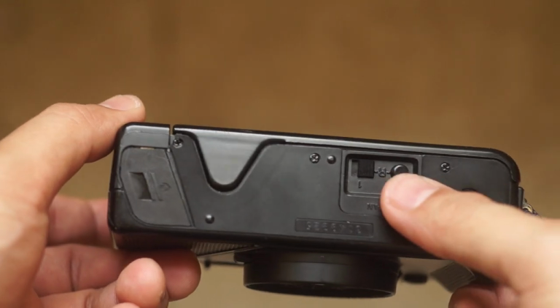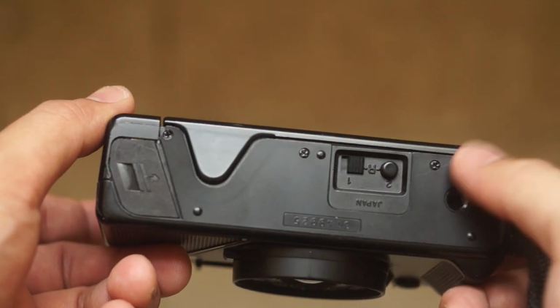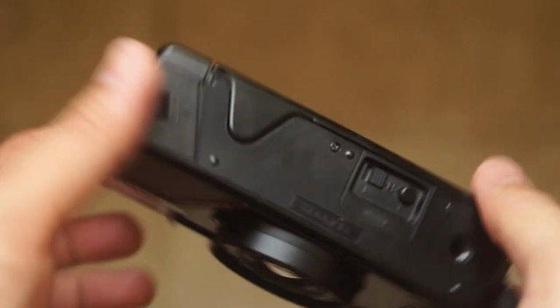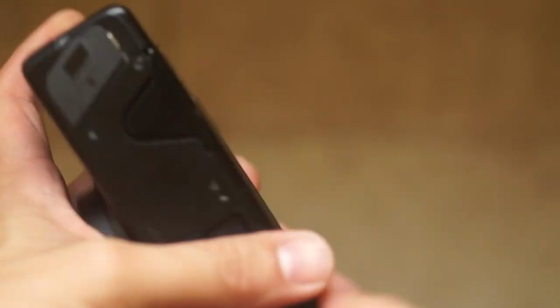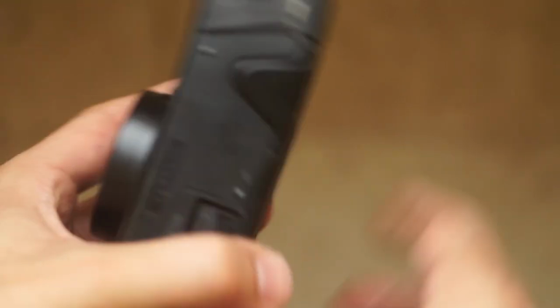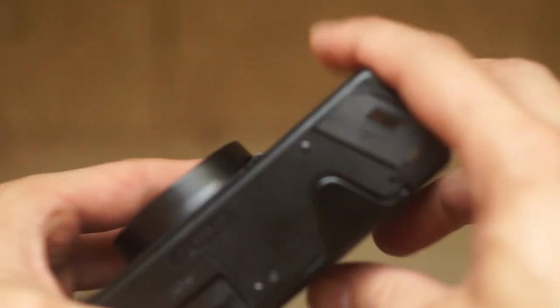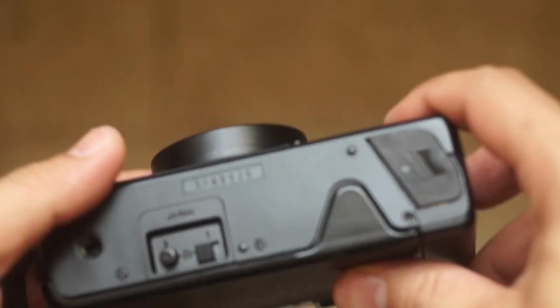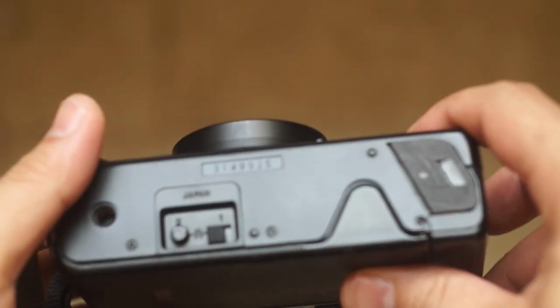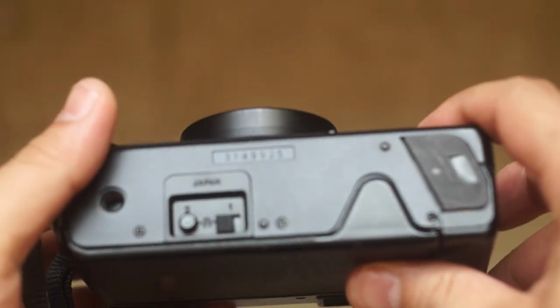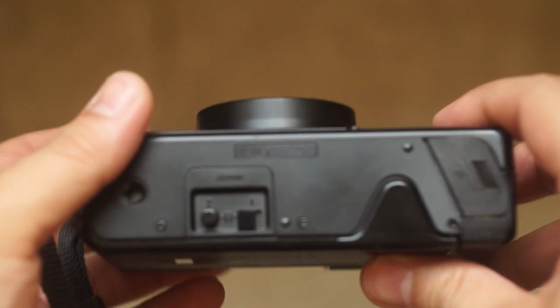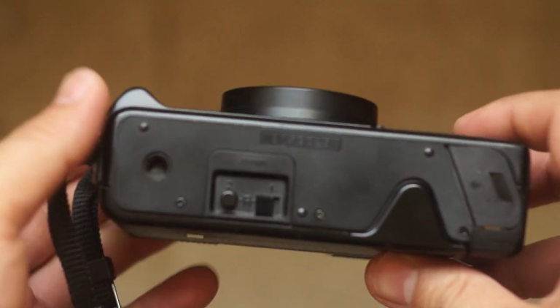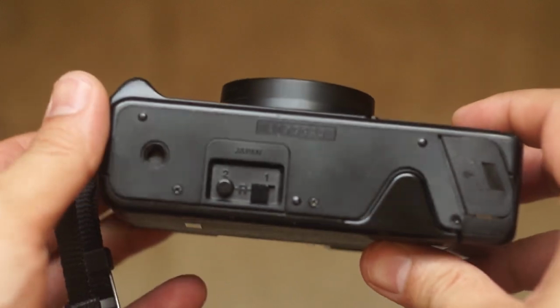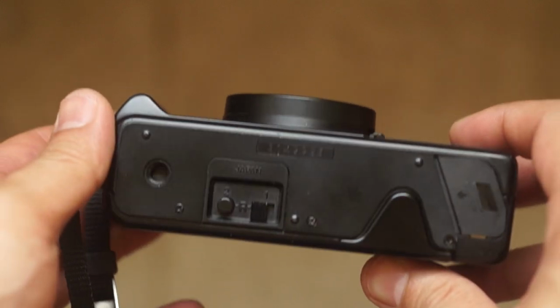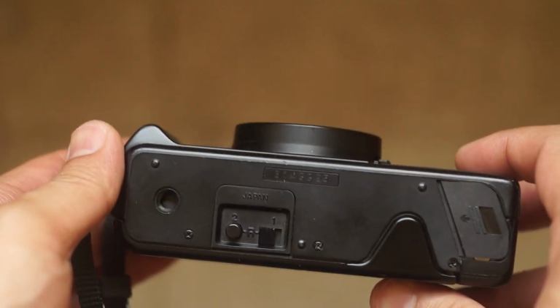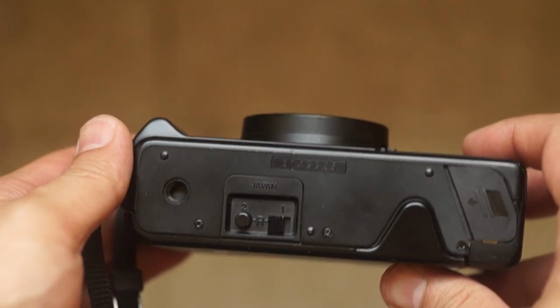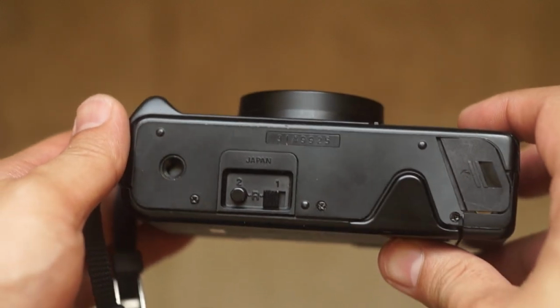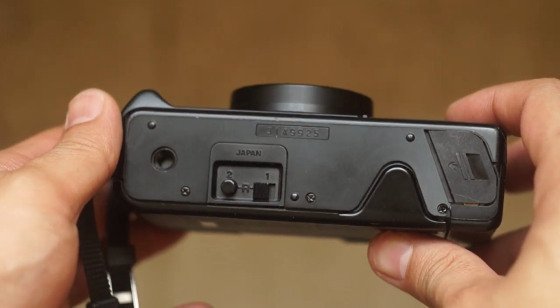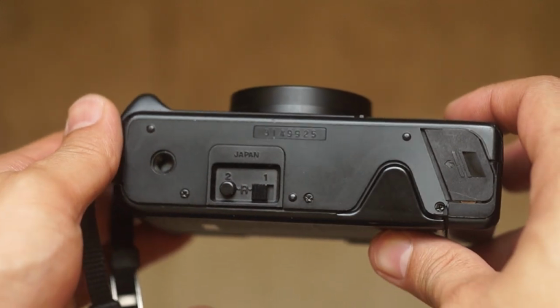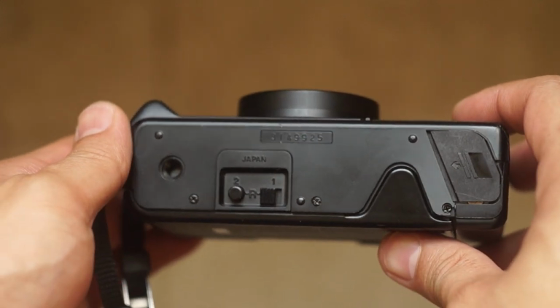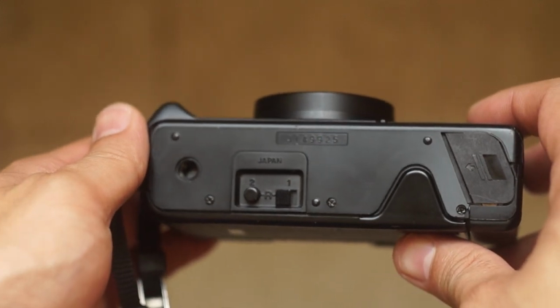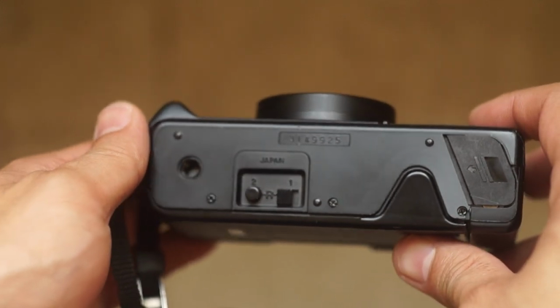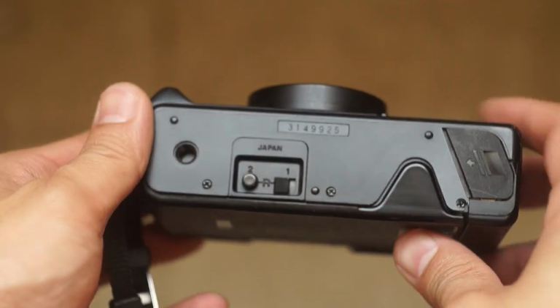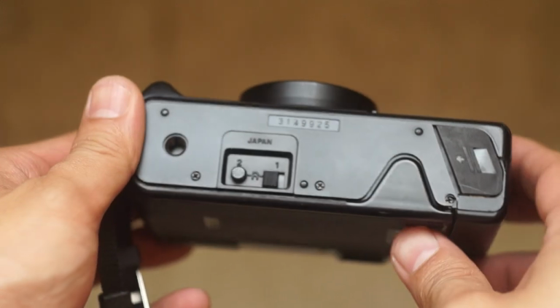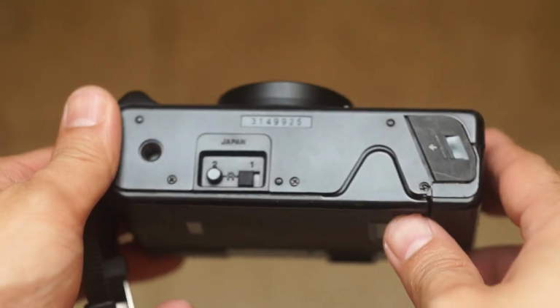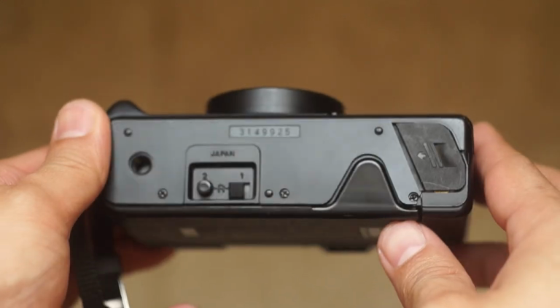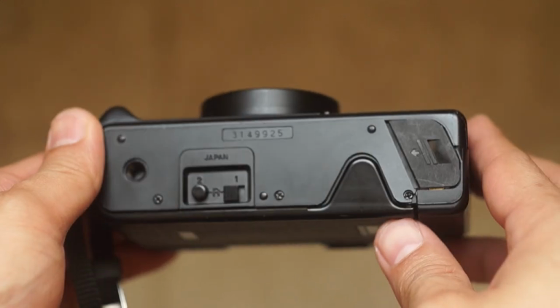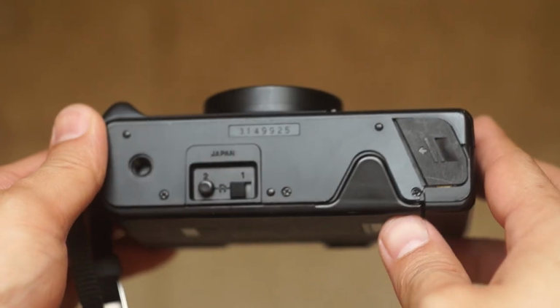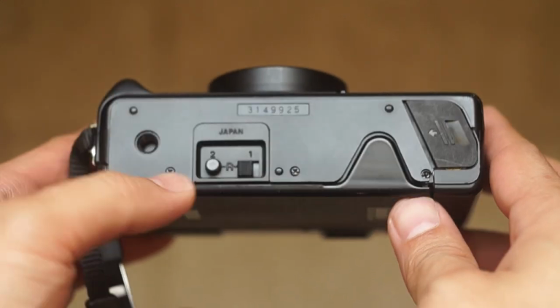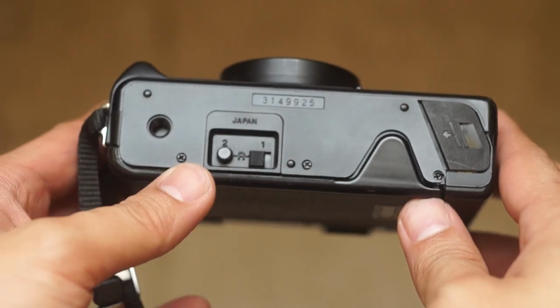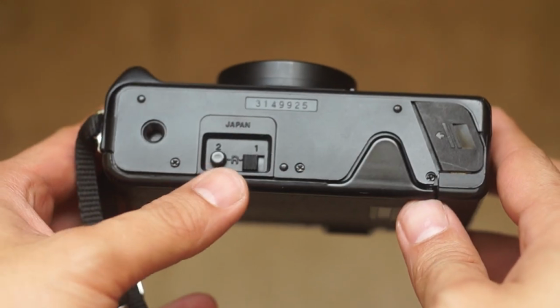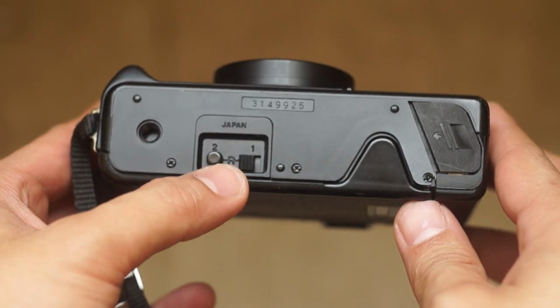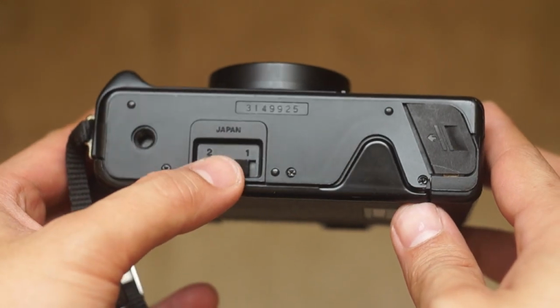On the bottom you're going to see the rewind mechanism. To the right that's the batteries. It takes two AA batteries, so very convenient if you run out of batteries while shooting.